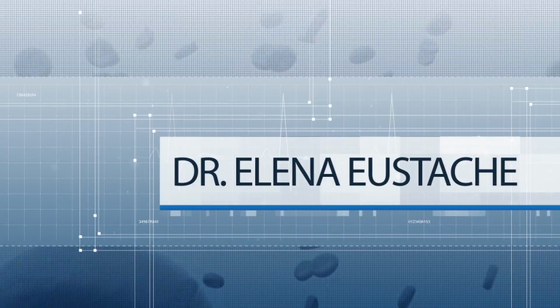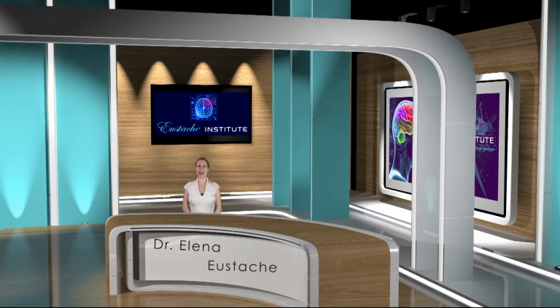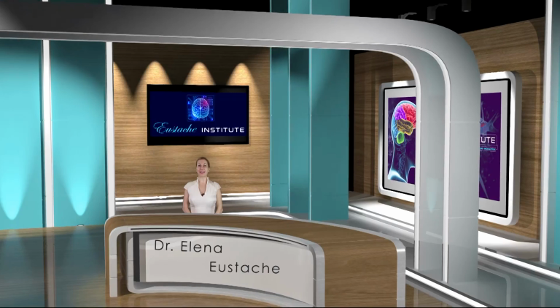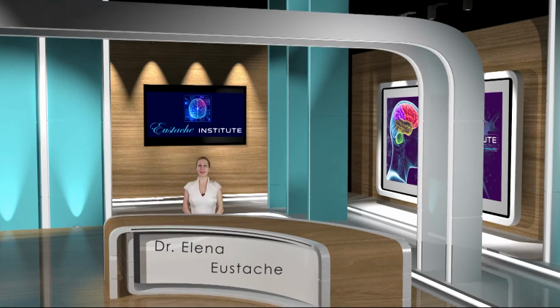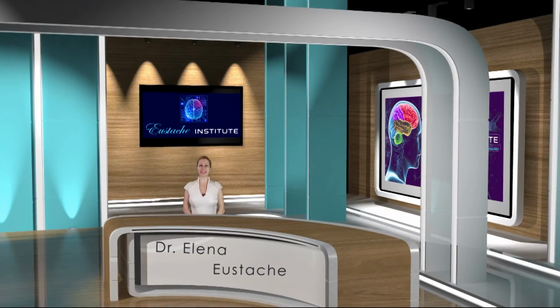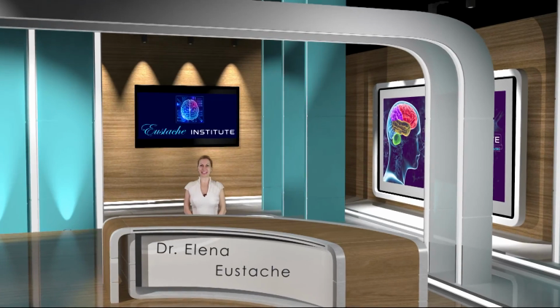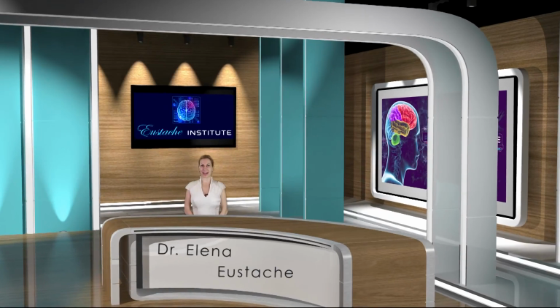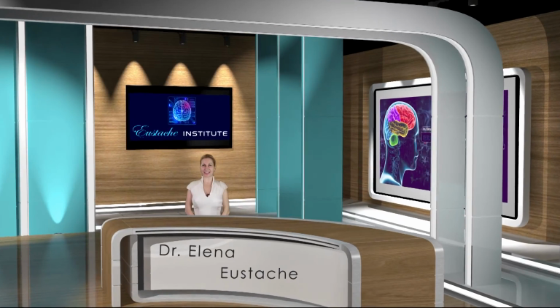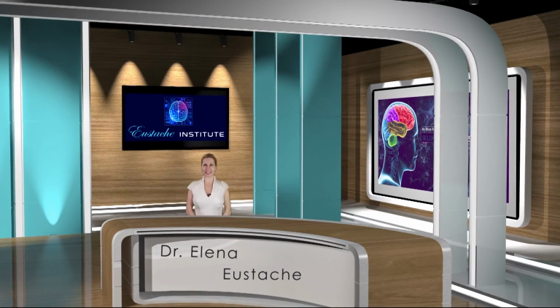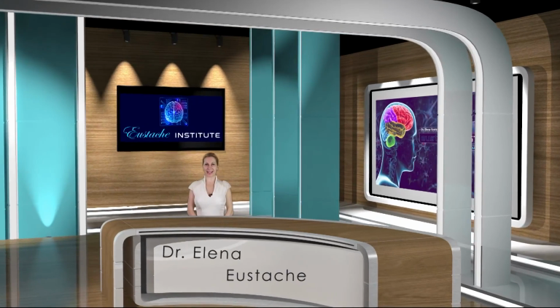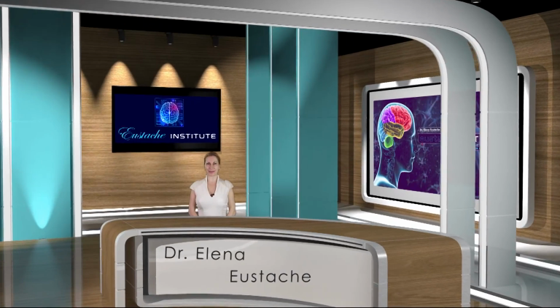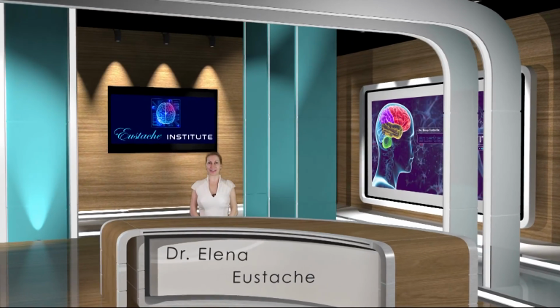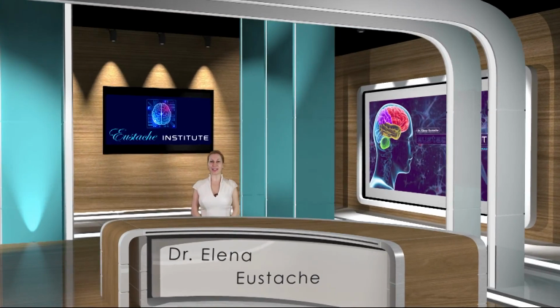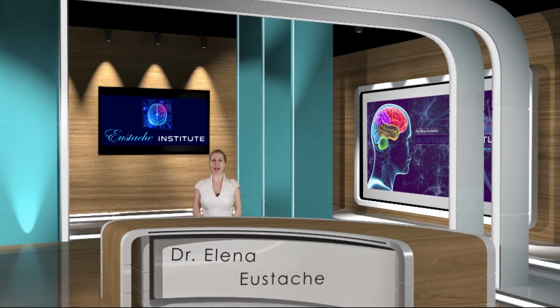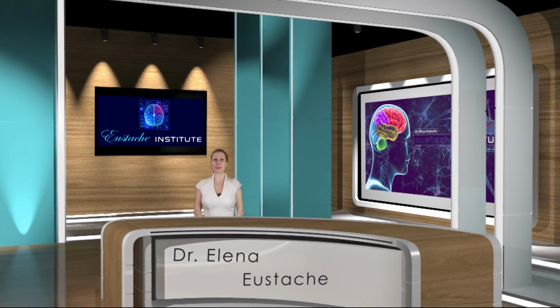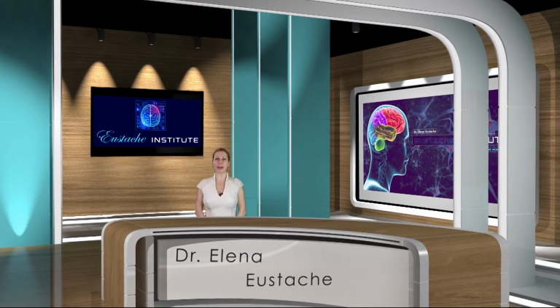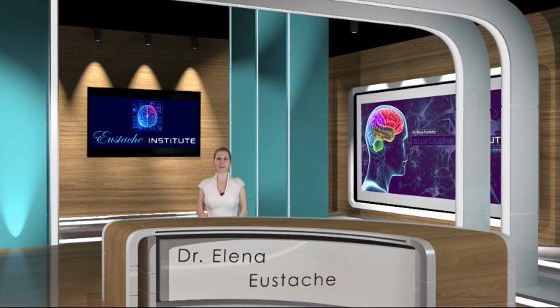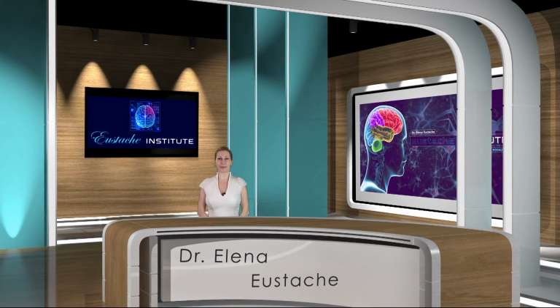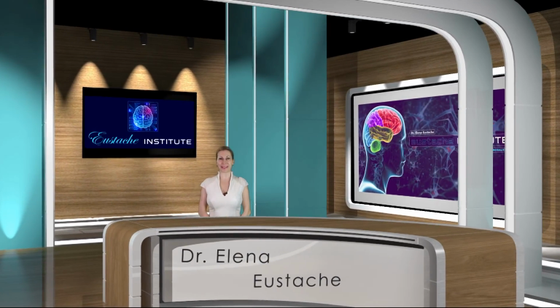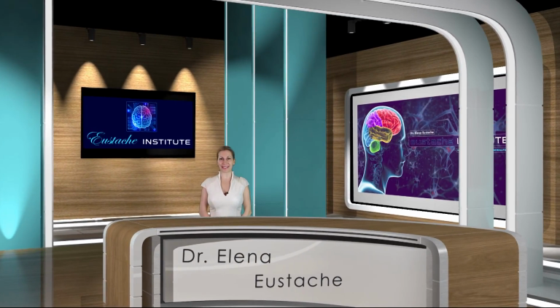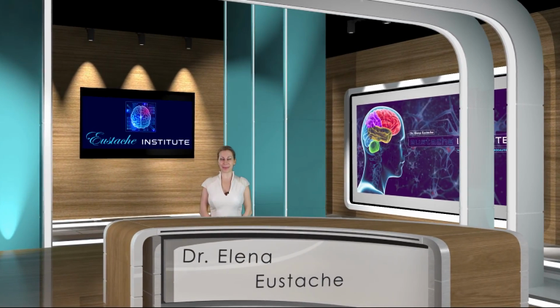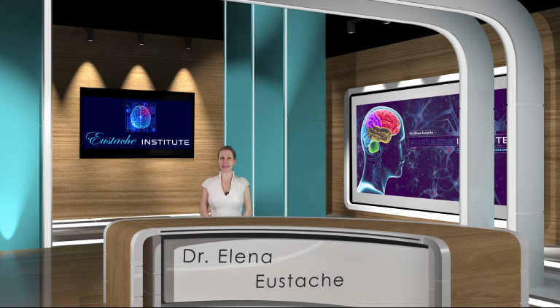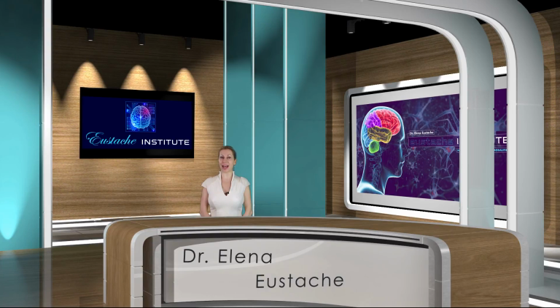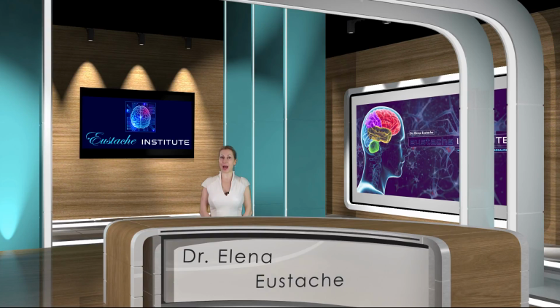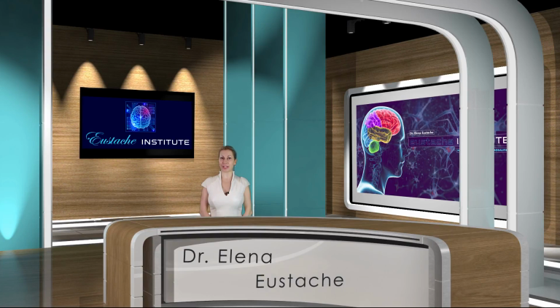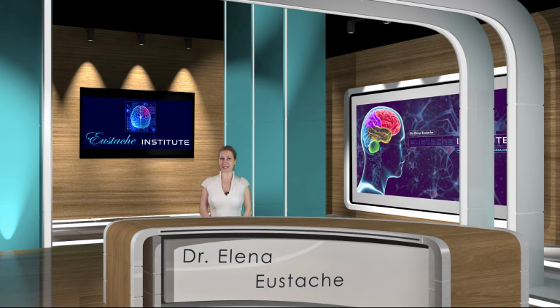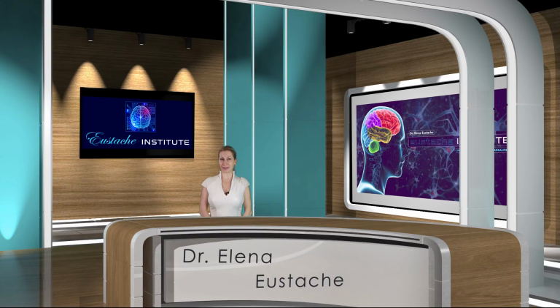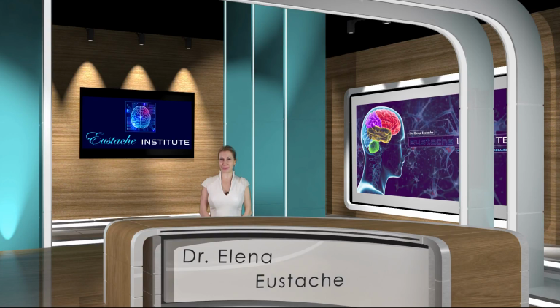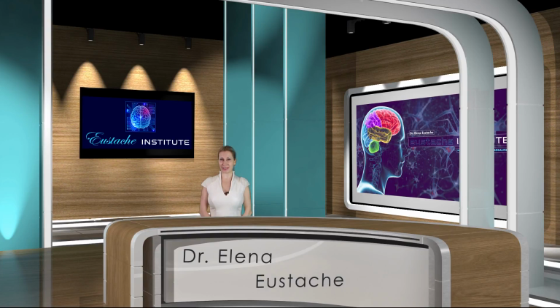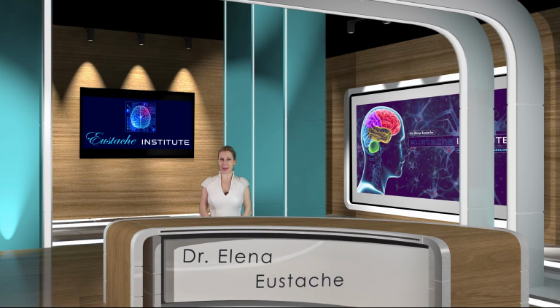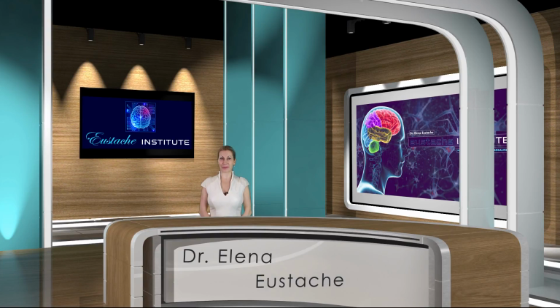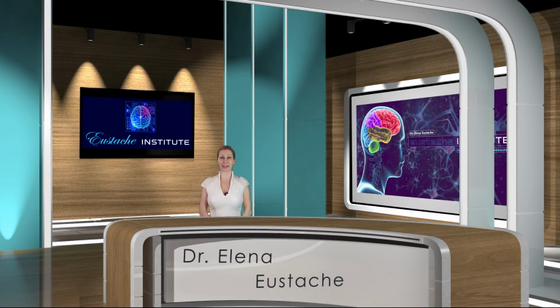Hello, this is Dr. Elena Yustash and welcome to my segment: How Does Neurofeedback Work?